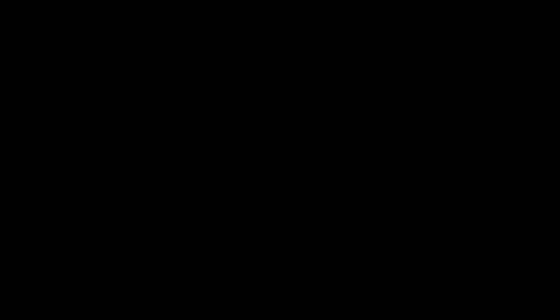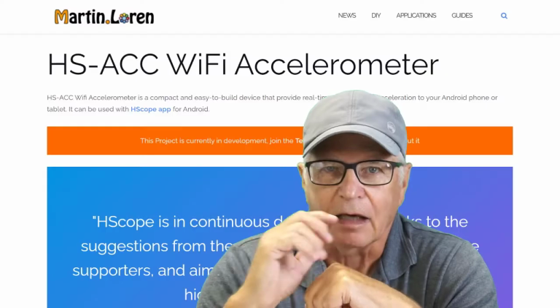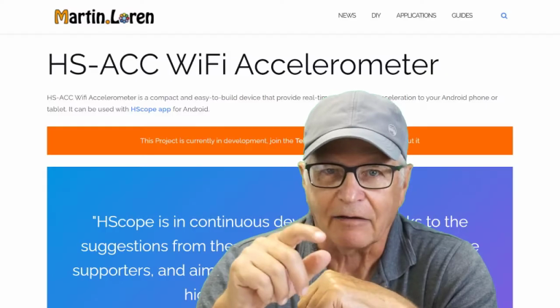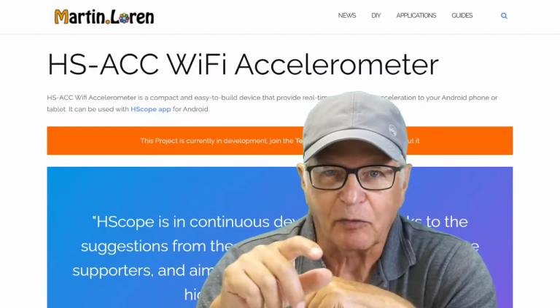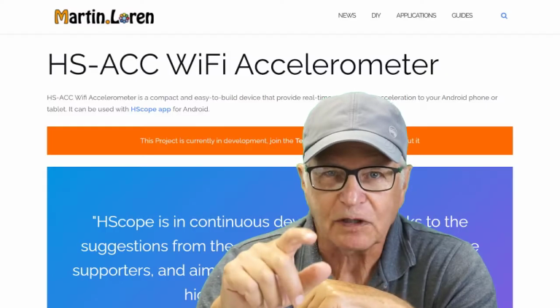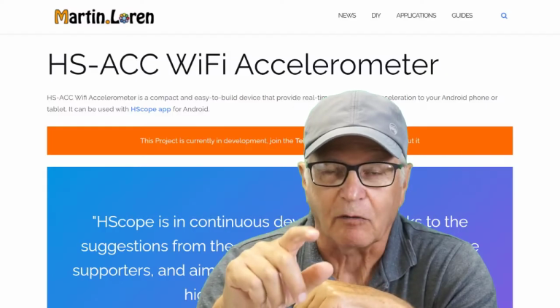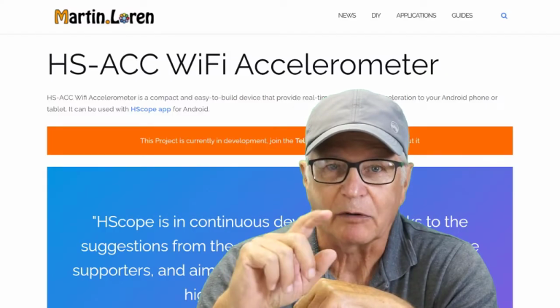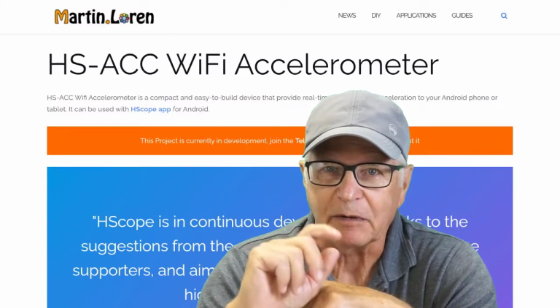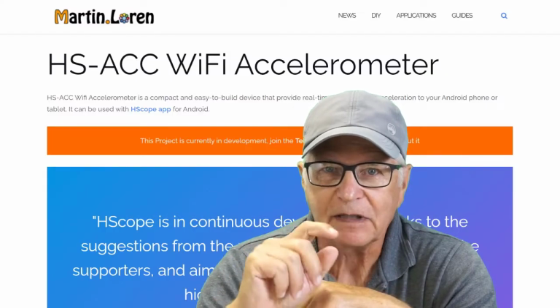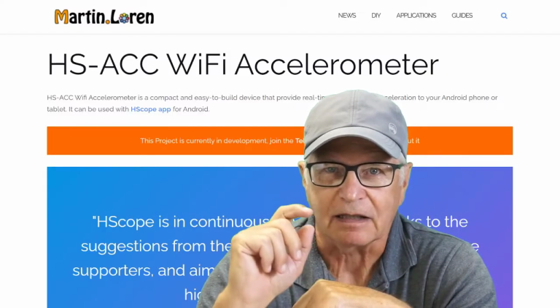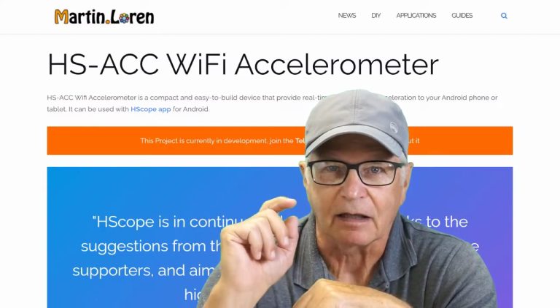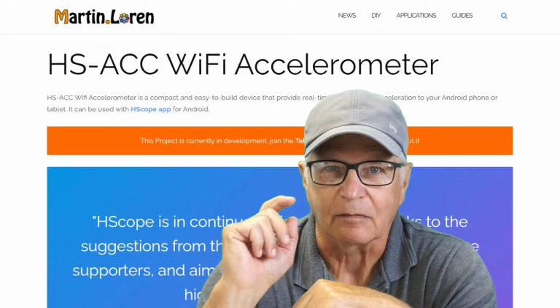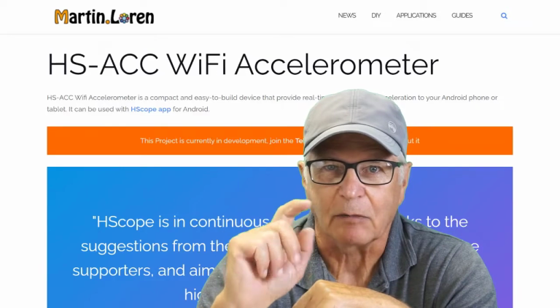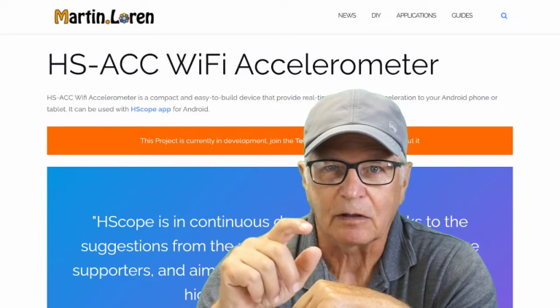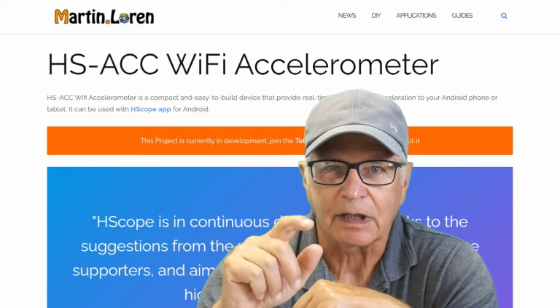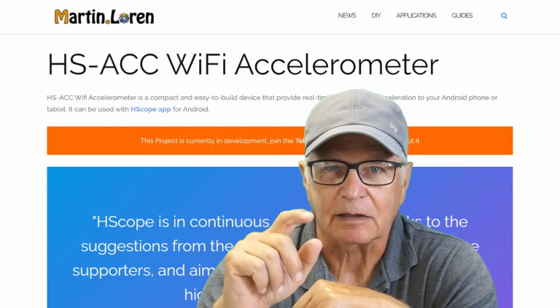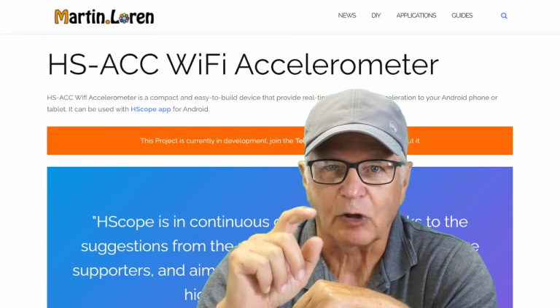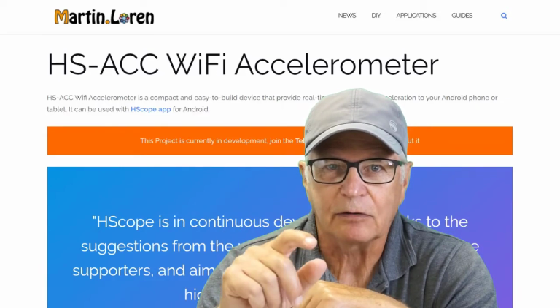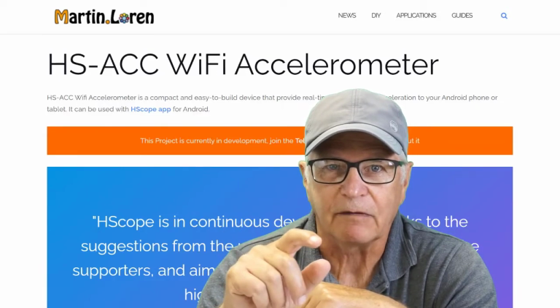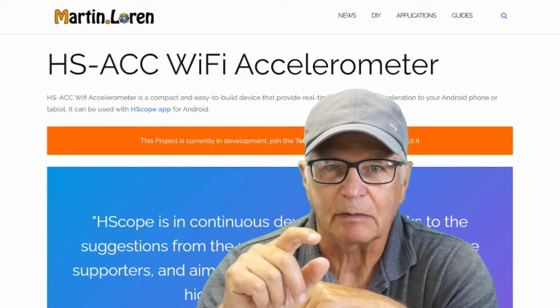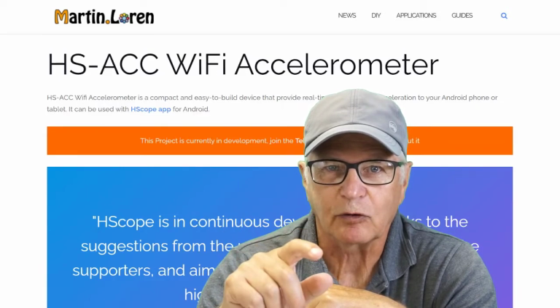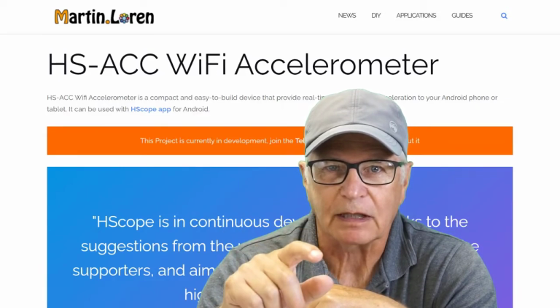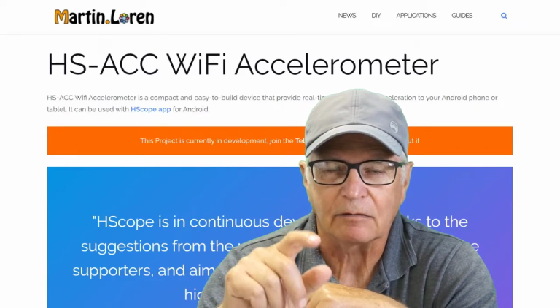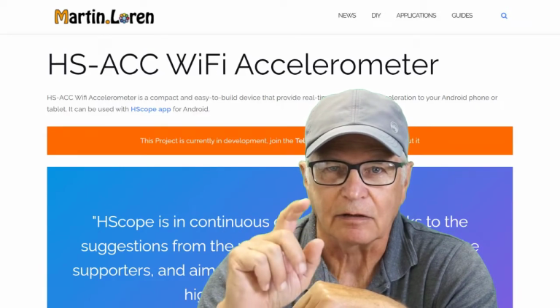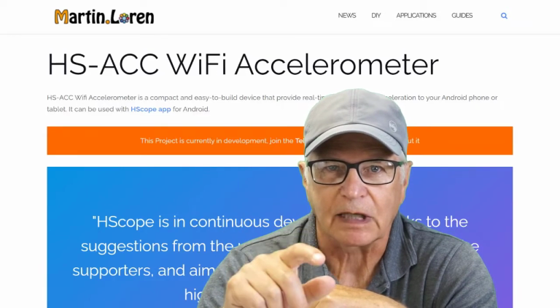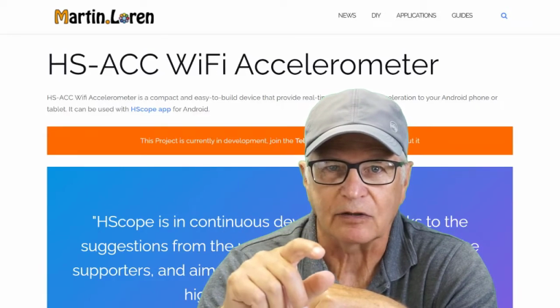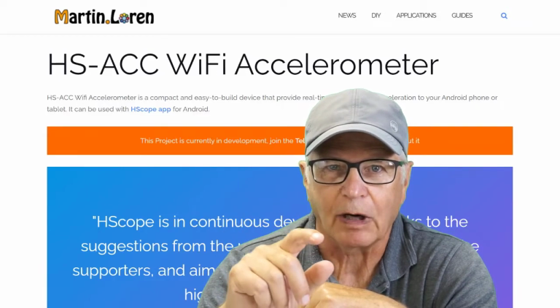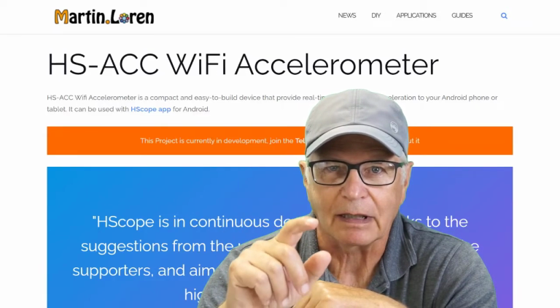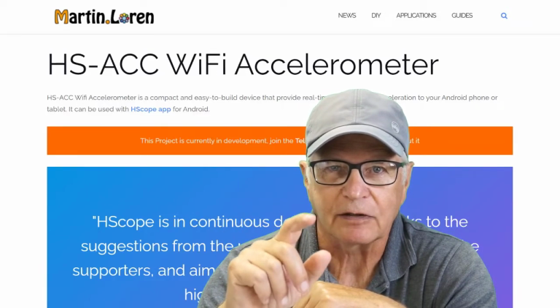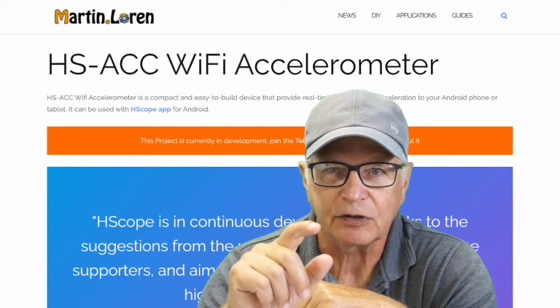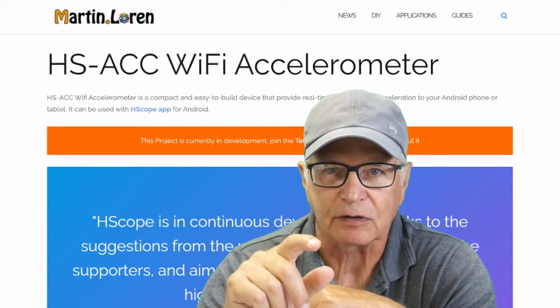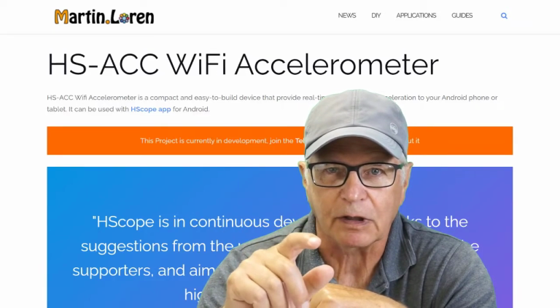I haven't posted in a while but I've been busy. Martin Lauren has a brand new development project out and you guys know how I like to feature his work.